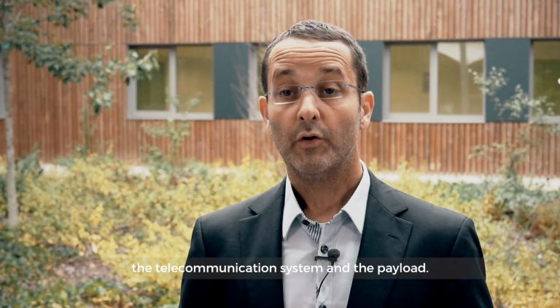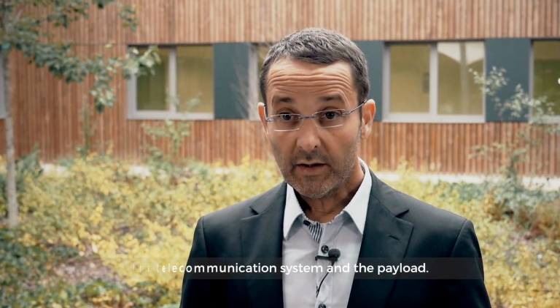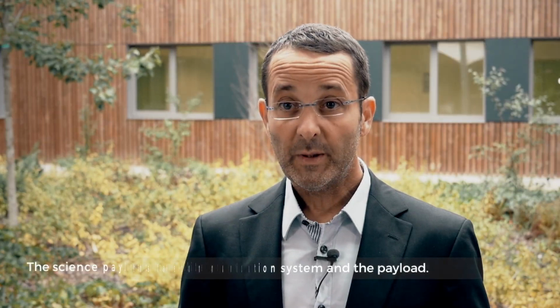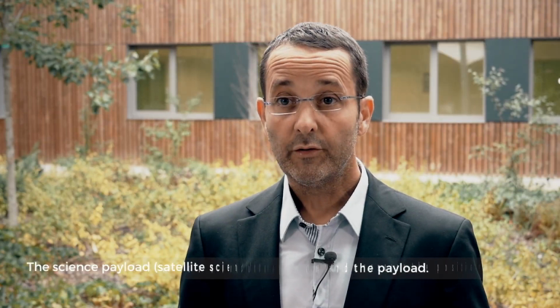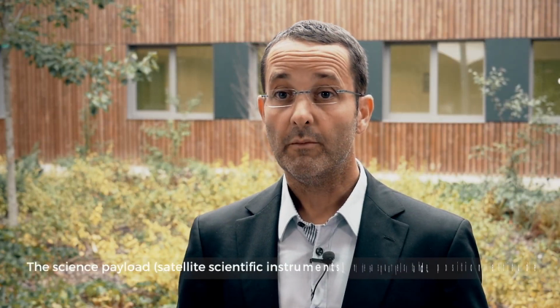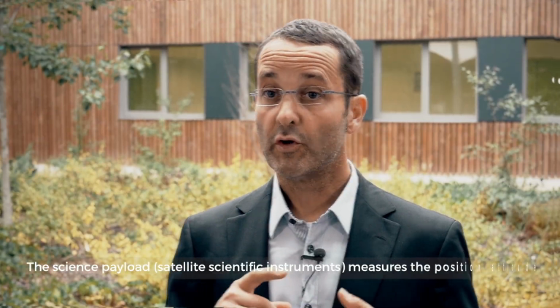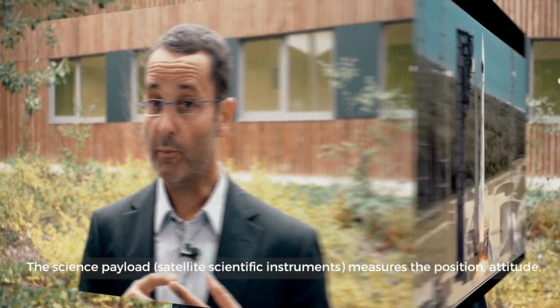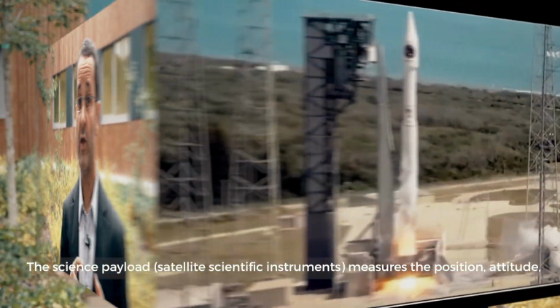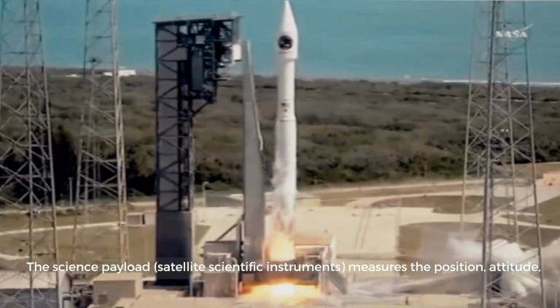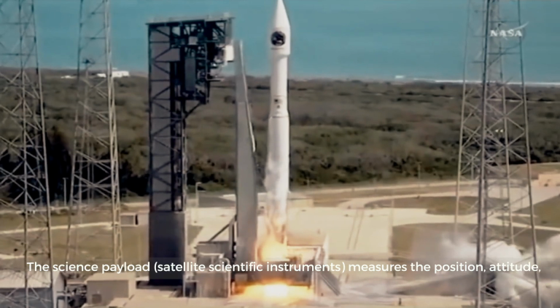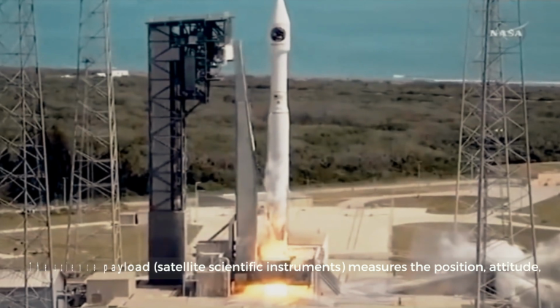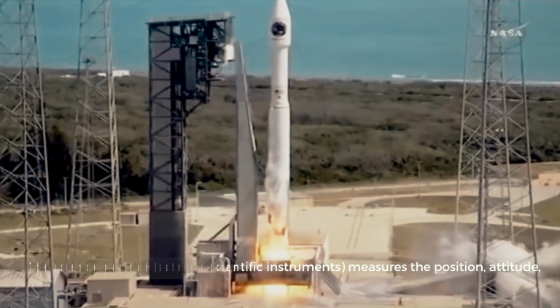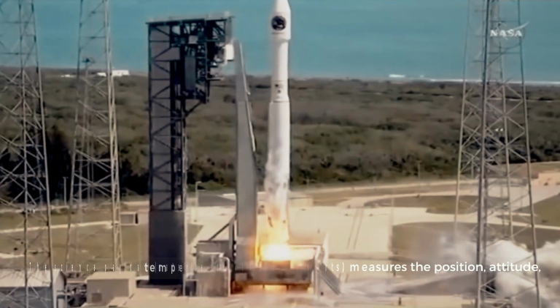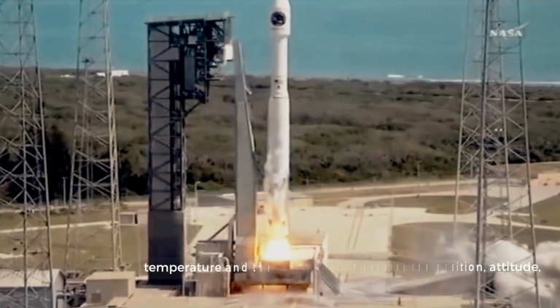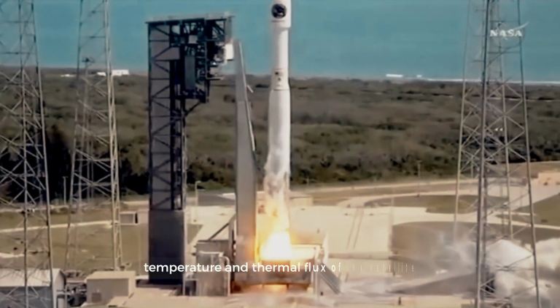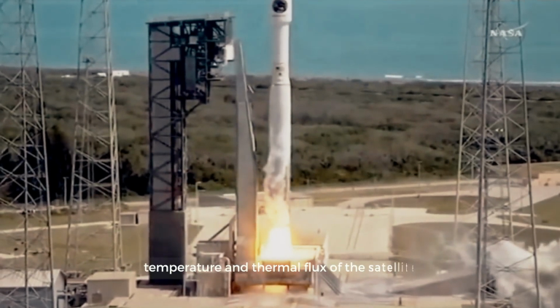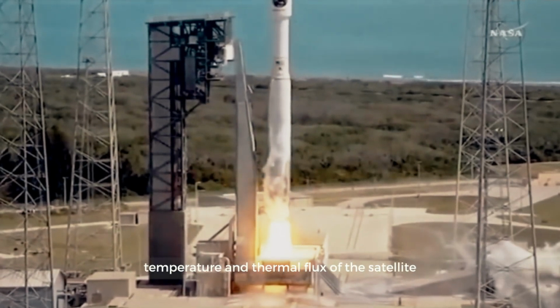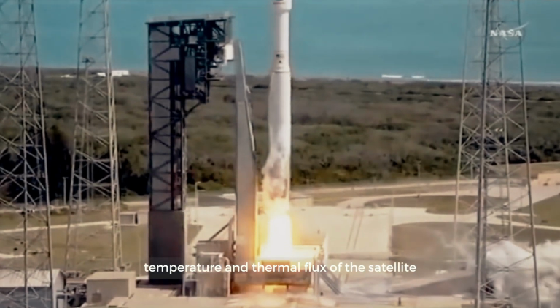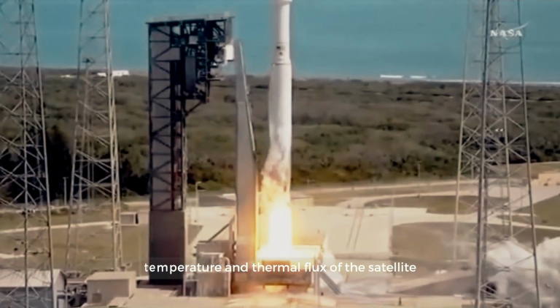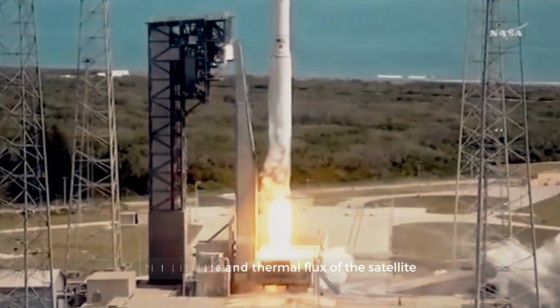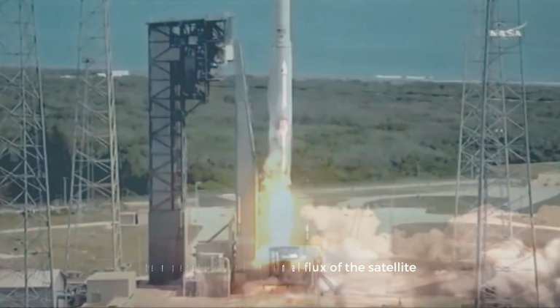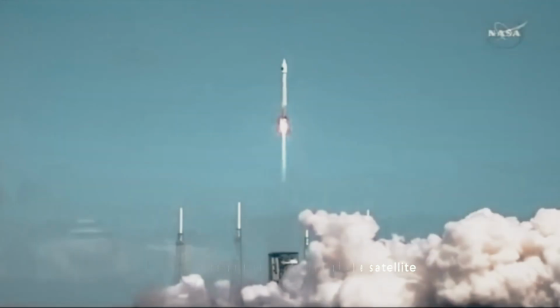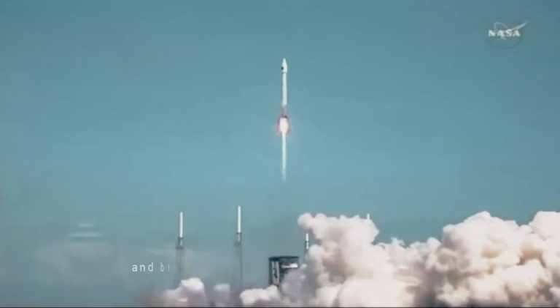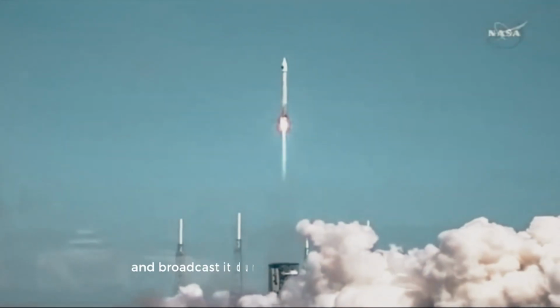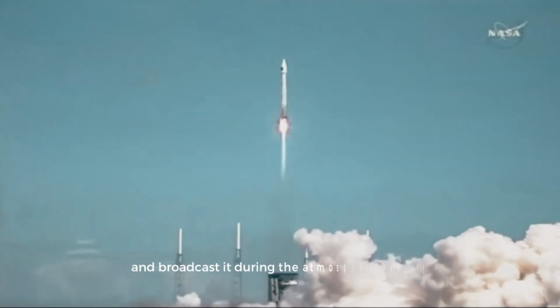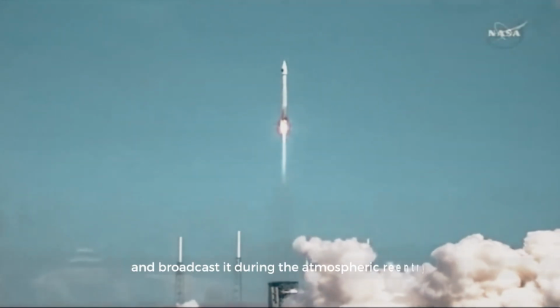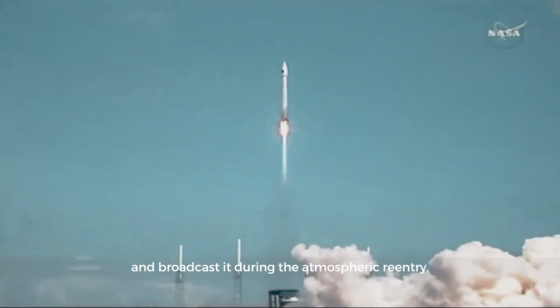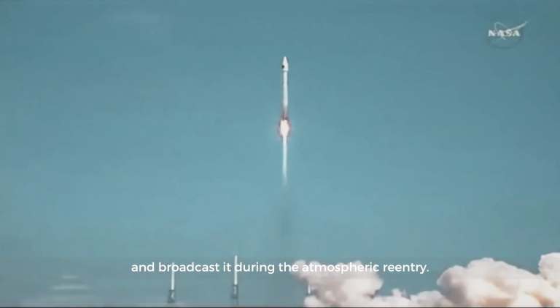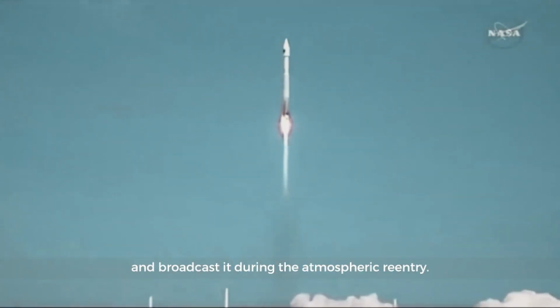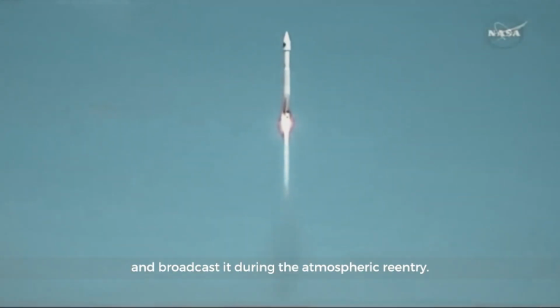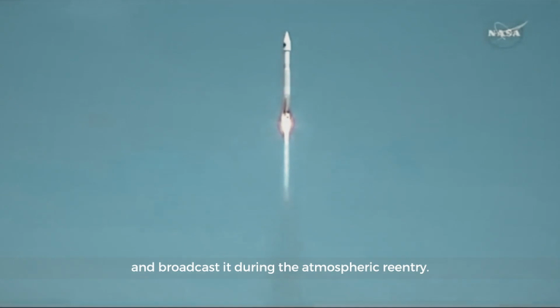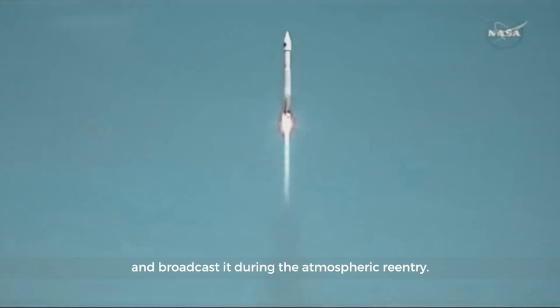The science payload measures the position, attitude, temperature, and thermal flux of the satellite, and broadcasts this data during the atmospheric re-entry.